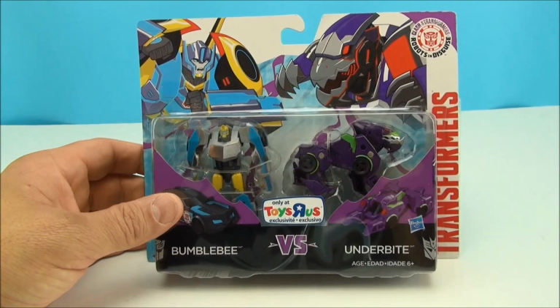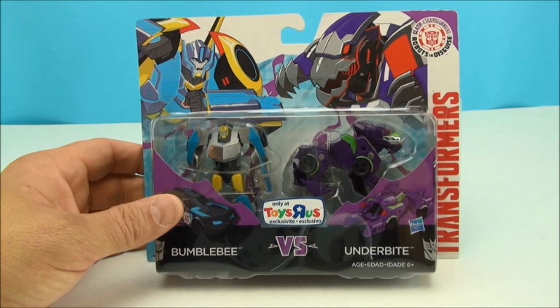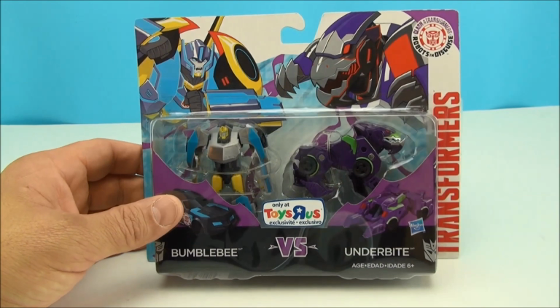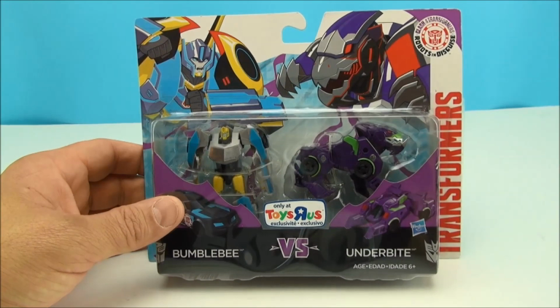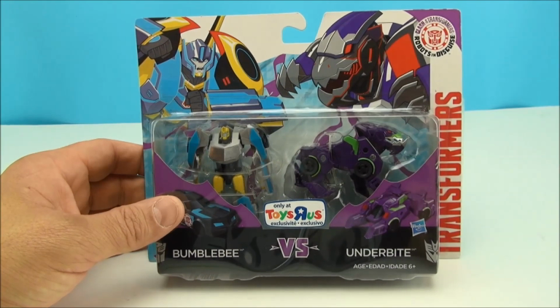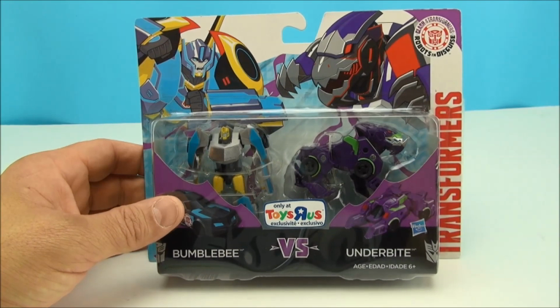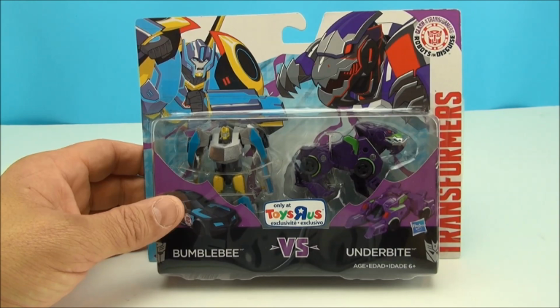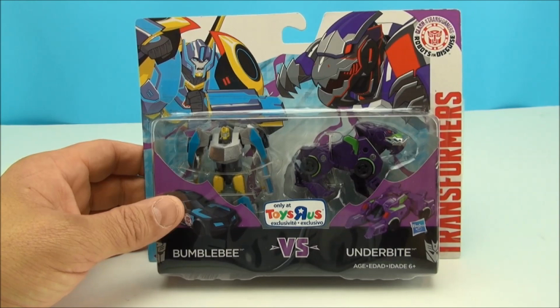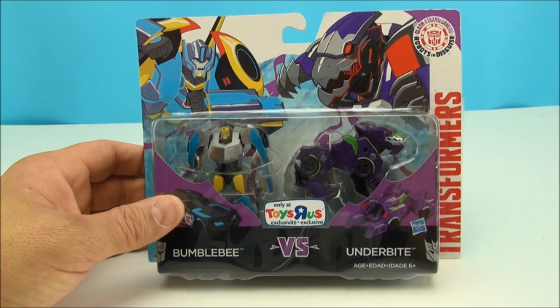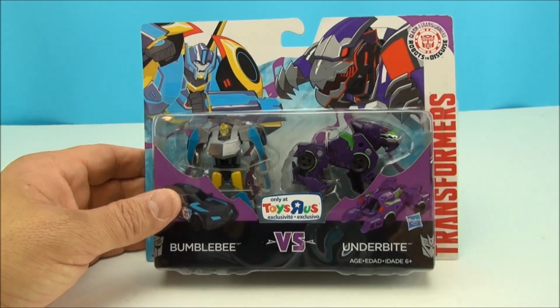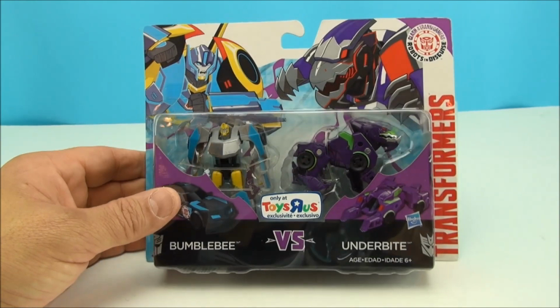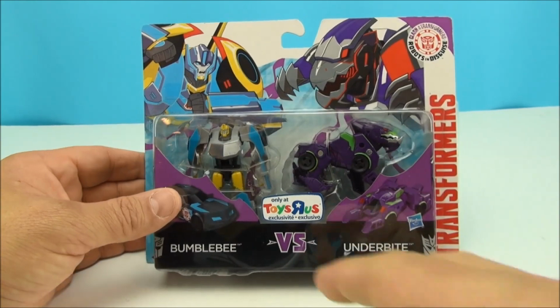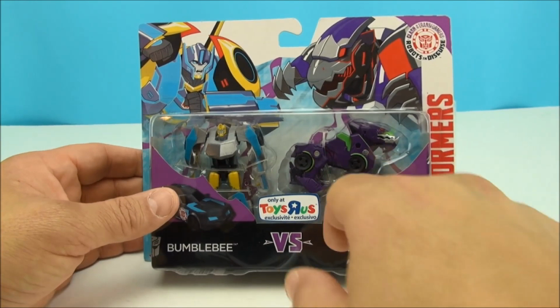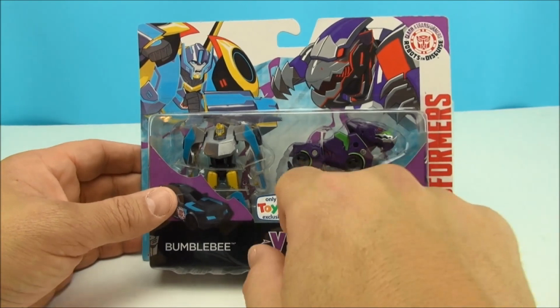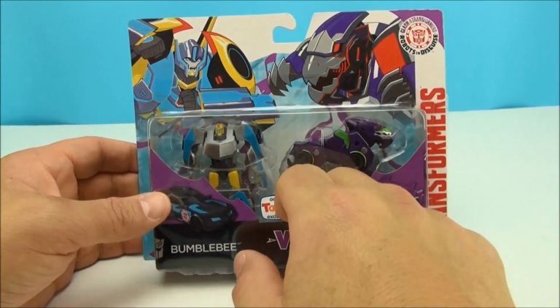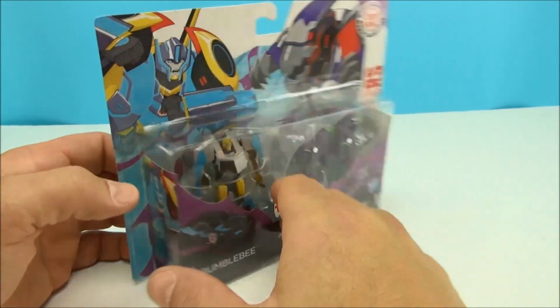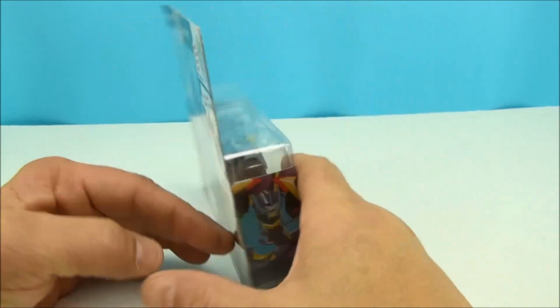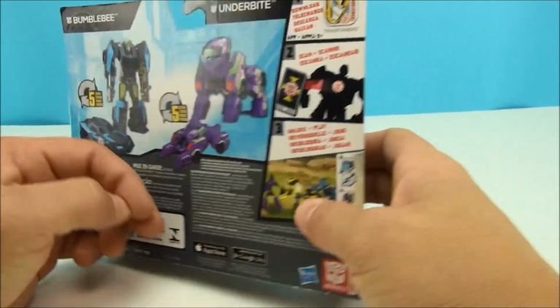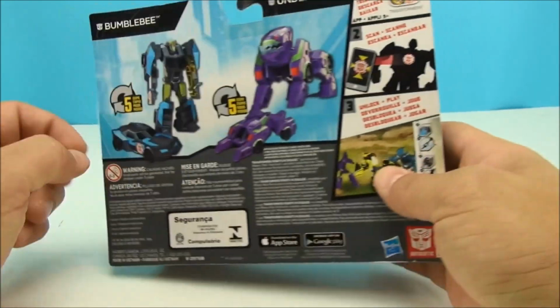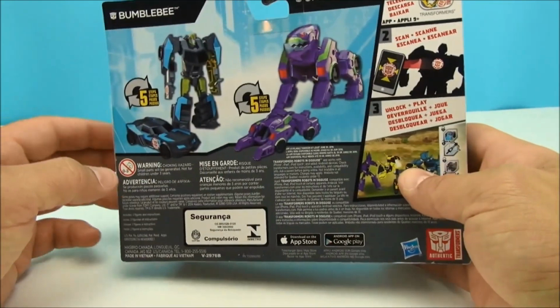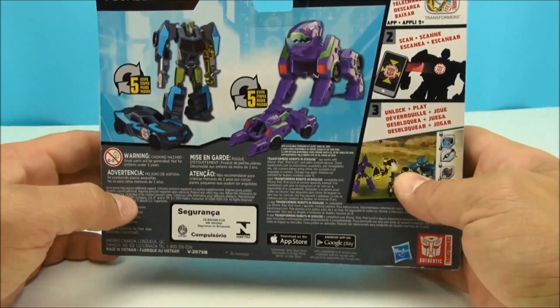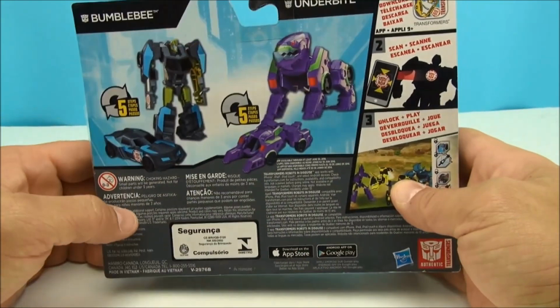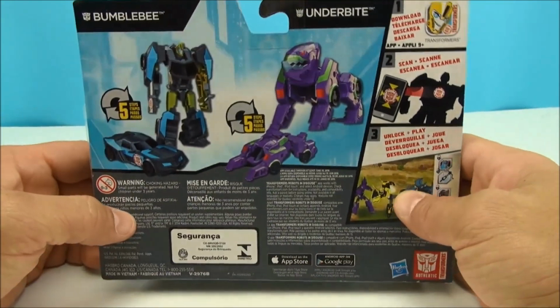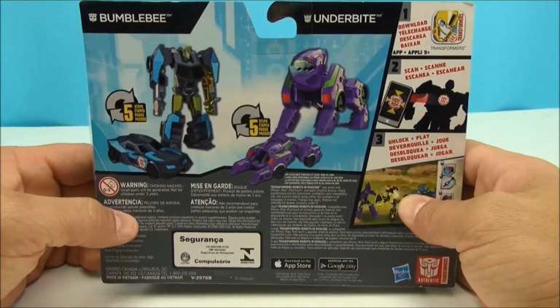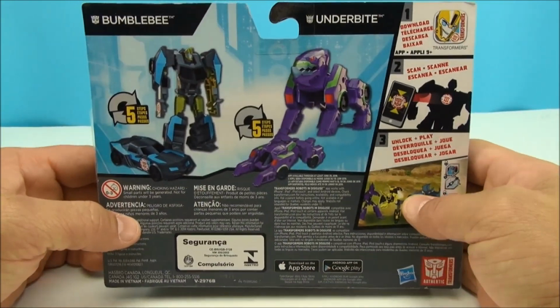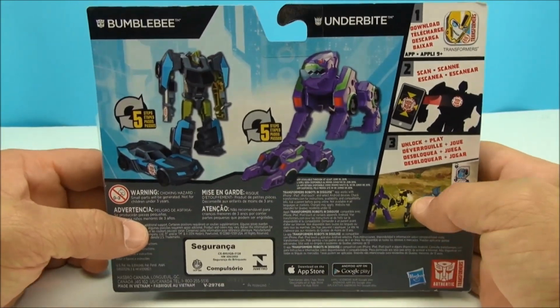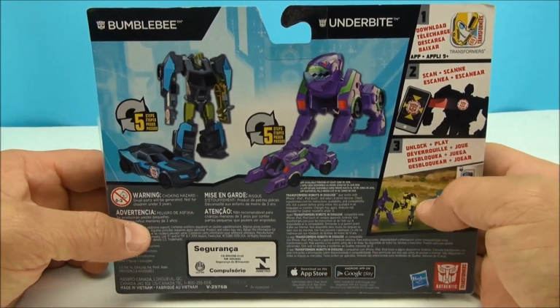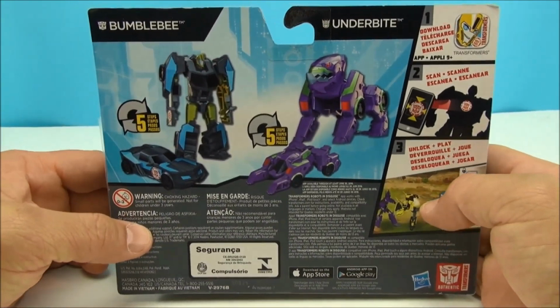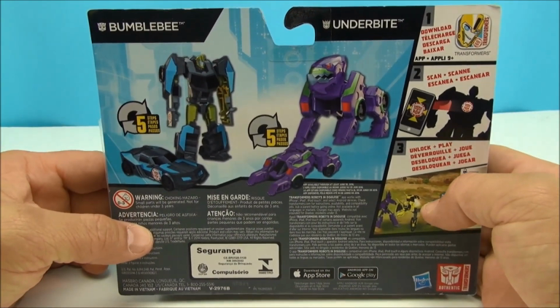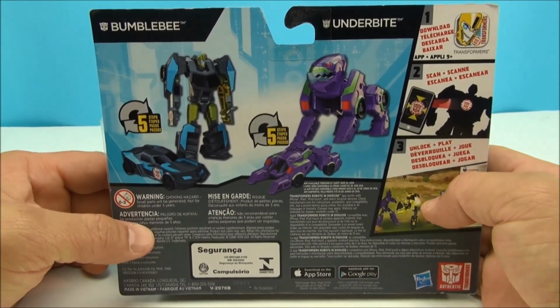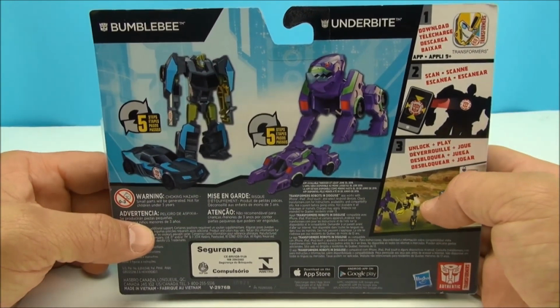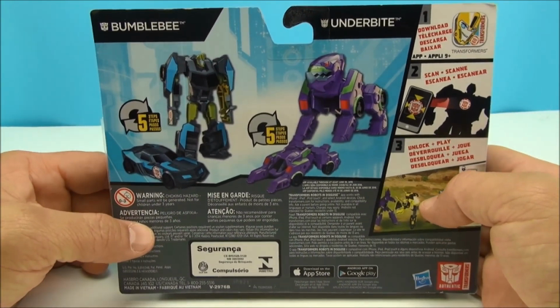We have ourselves Bumblebee, we have ourselves Underbite. Very cool, a little two-pack — they're both re-decos.